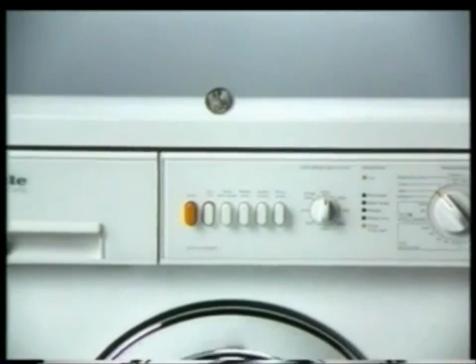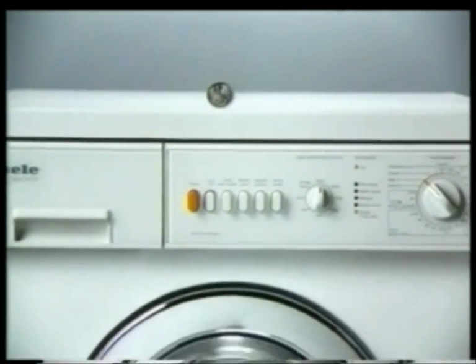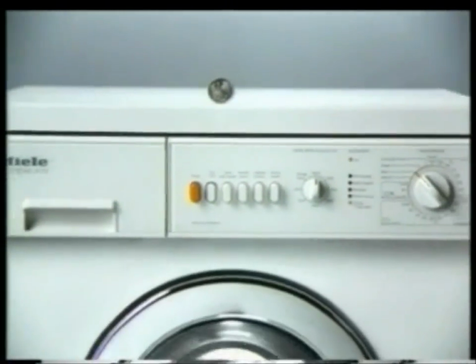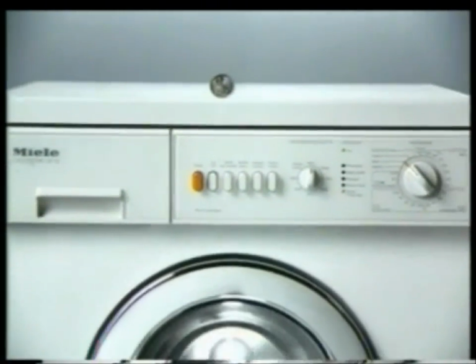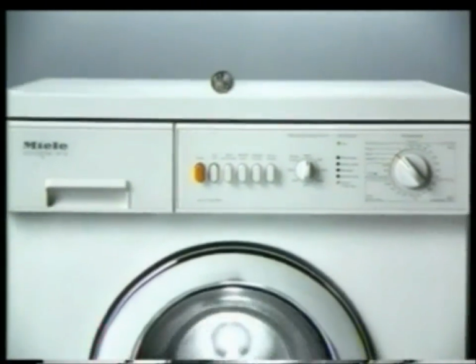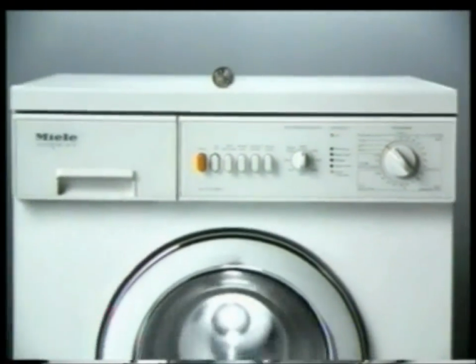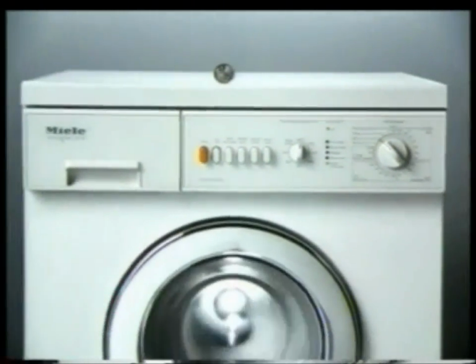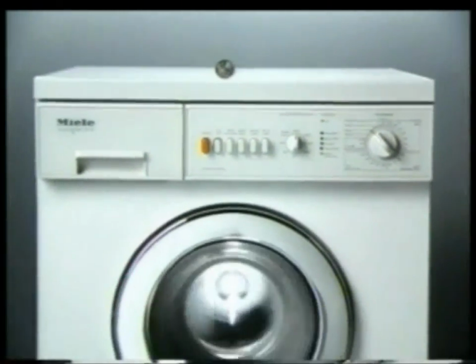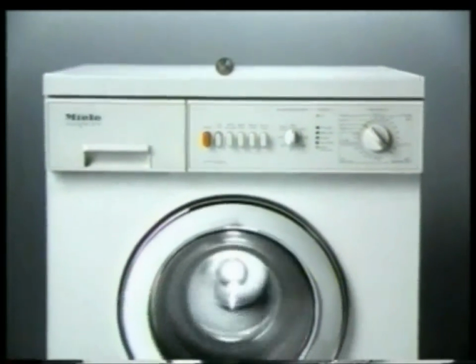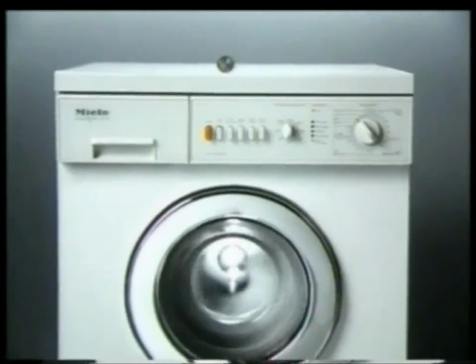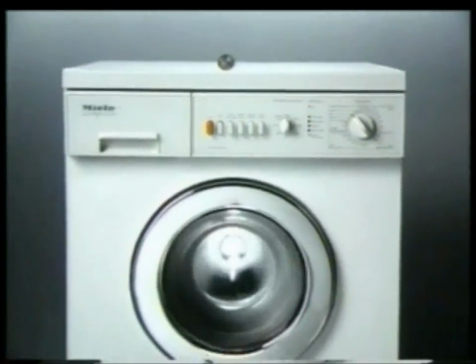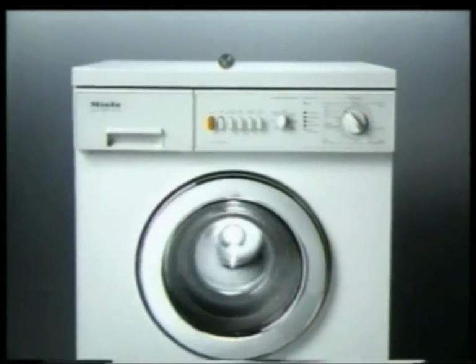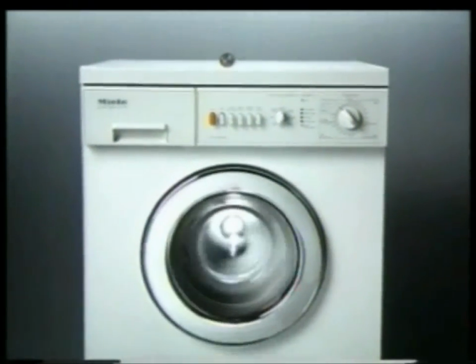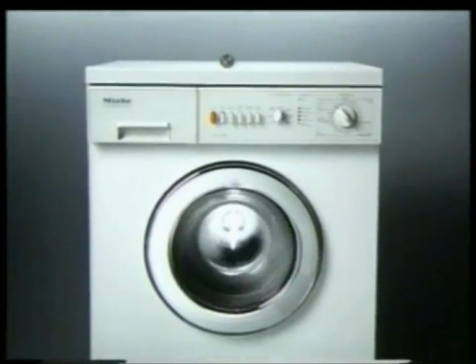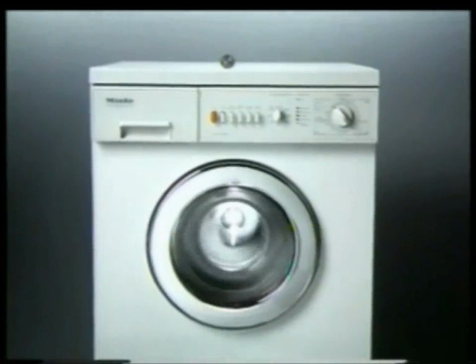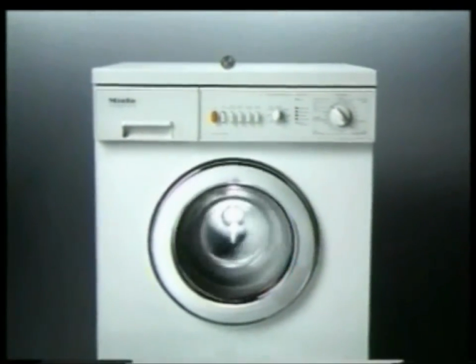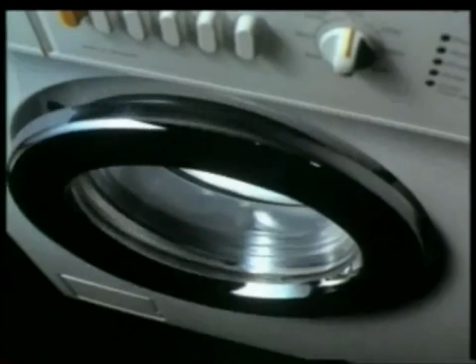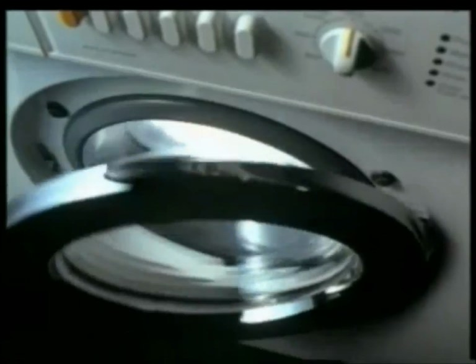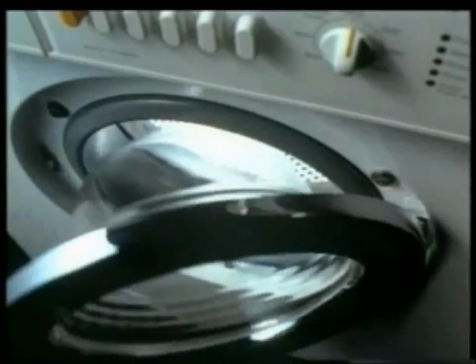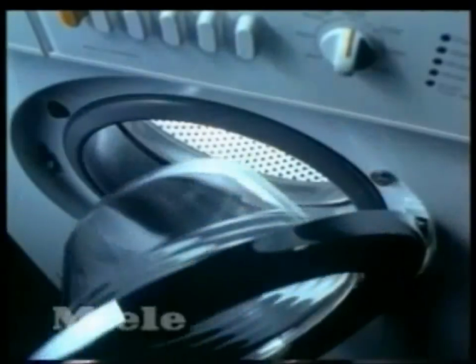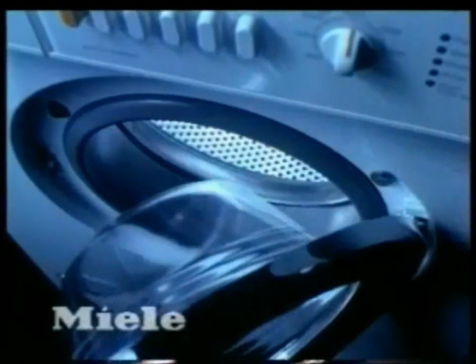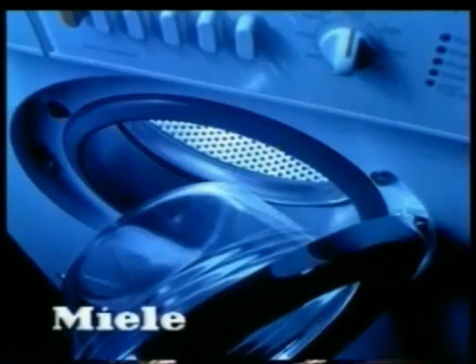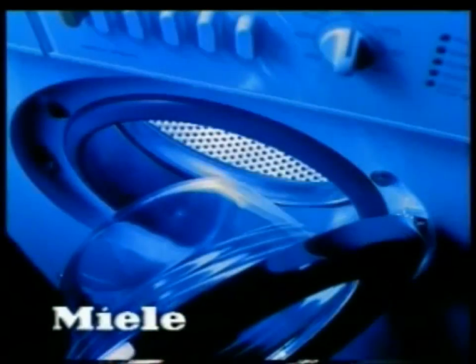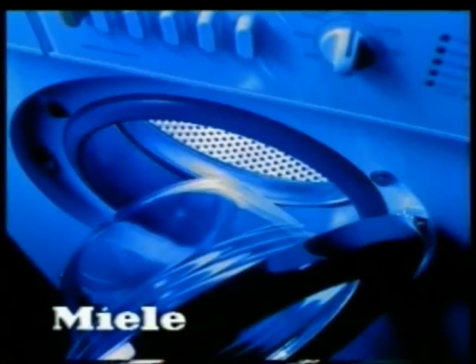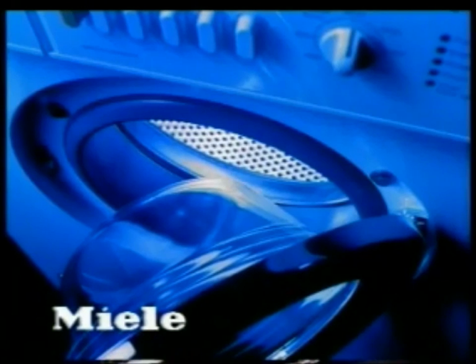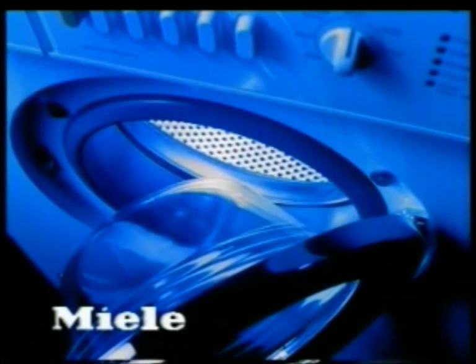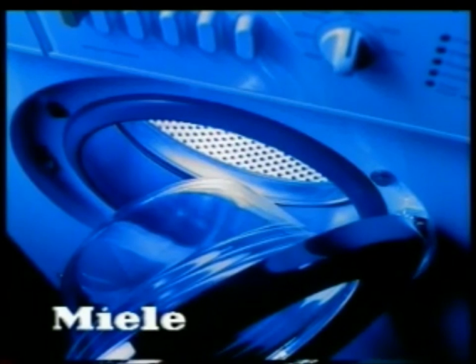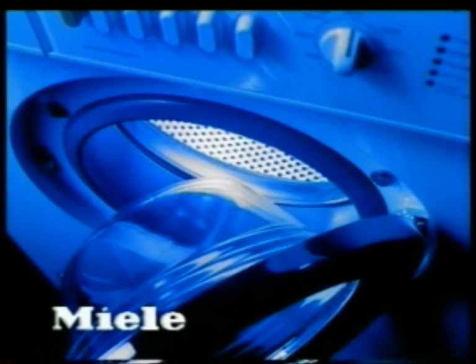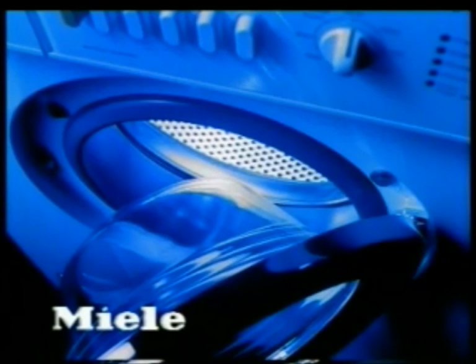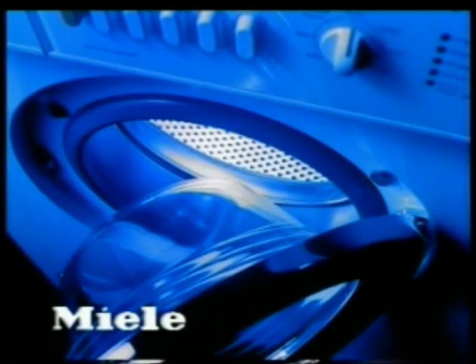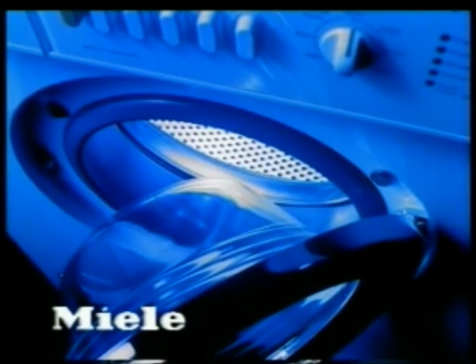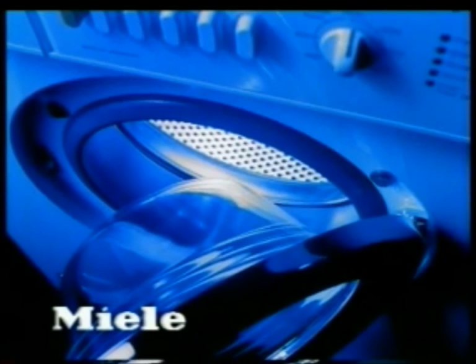Can you think of a better machine to put your money on? Miele — anything less is a compromise.